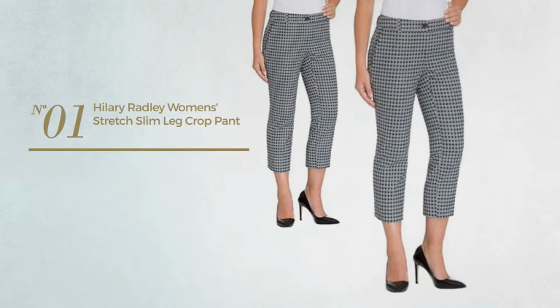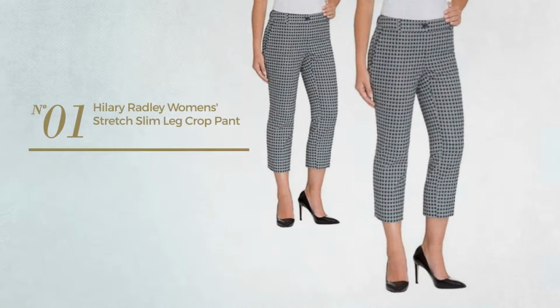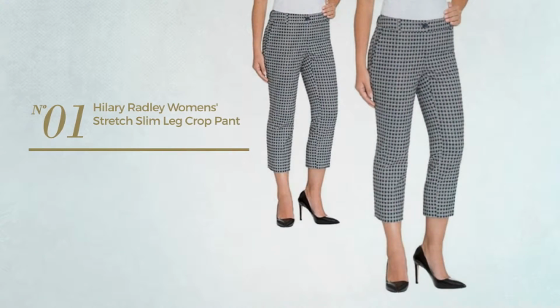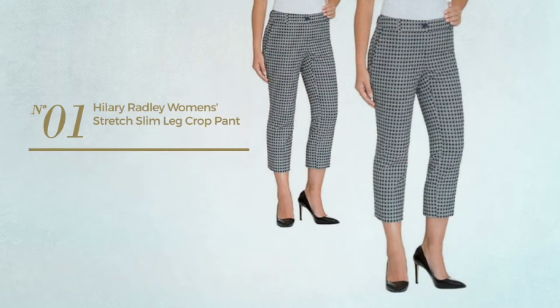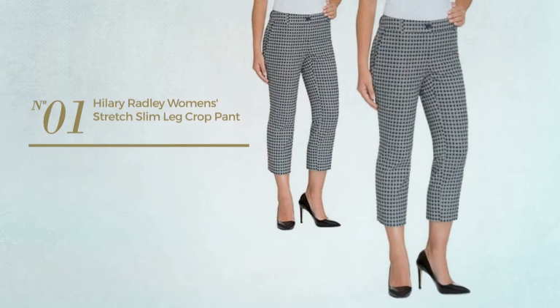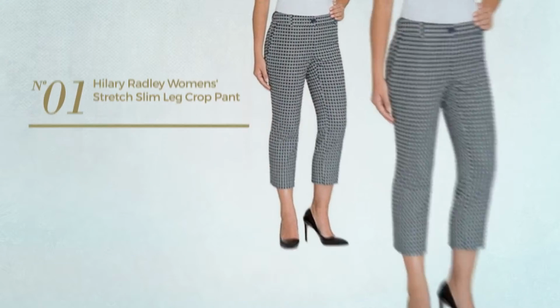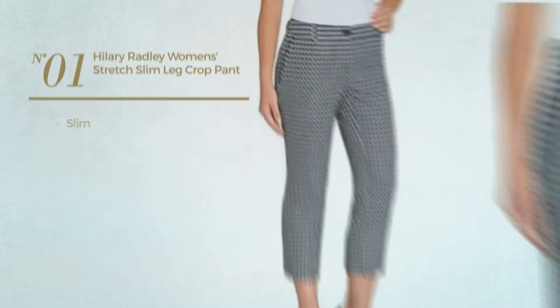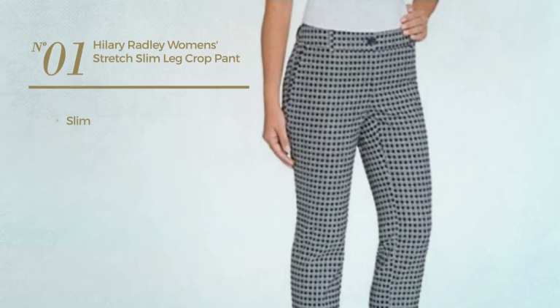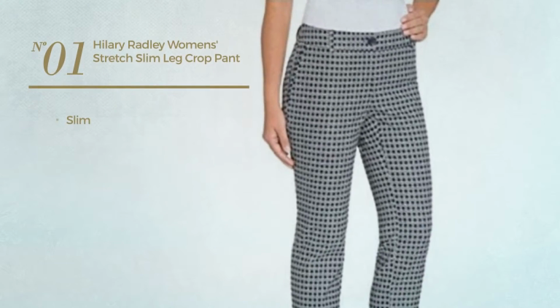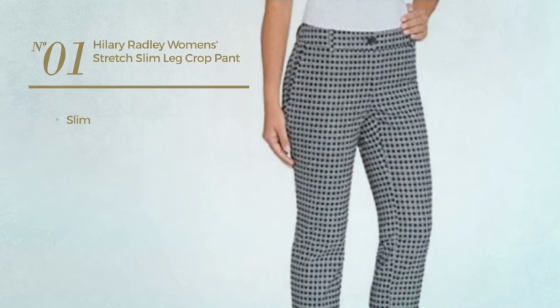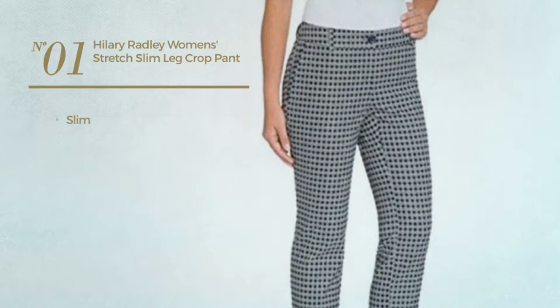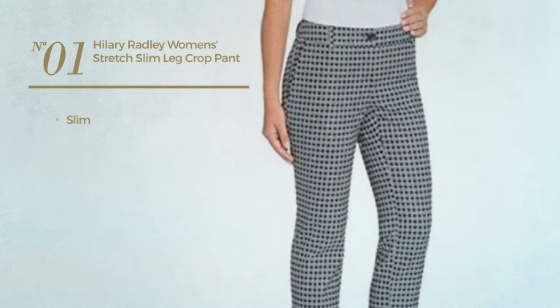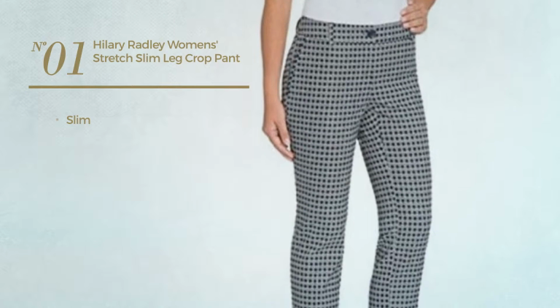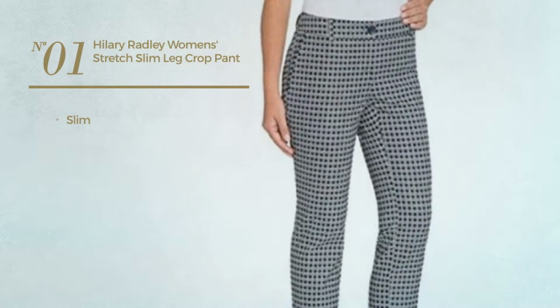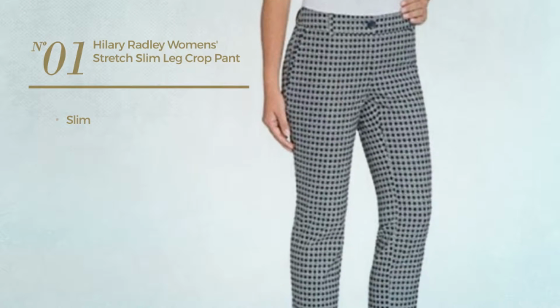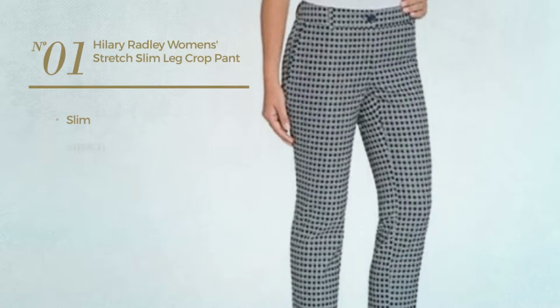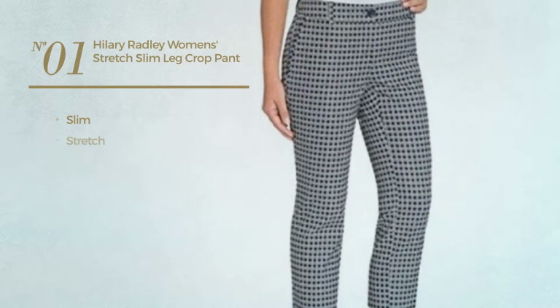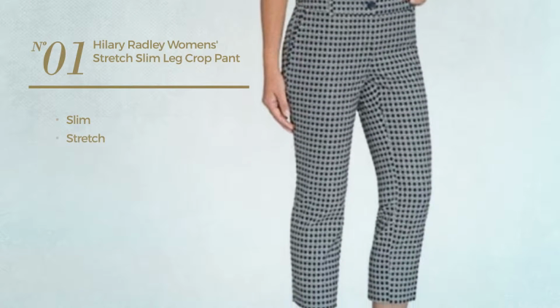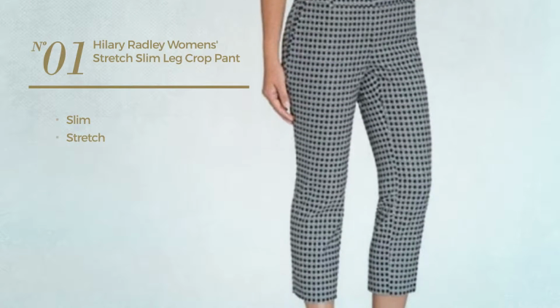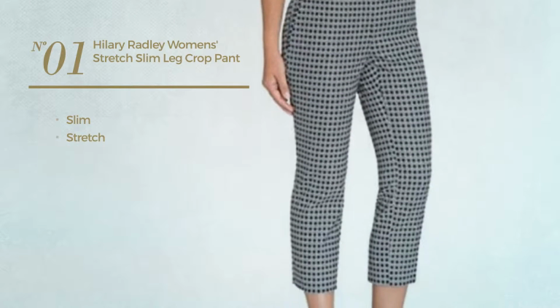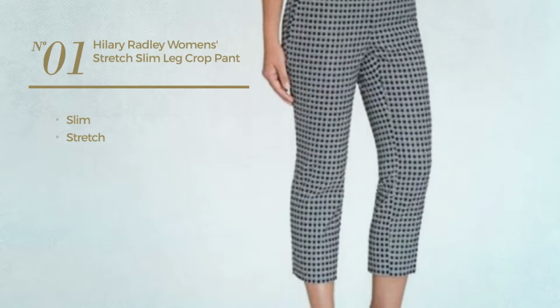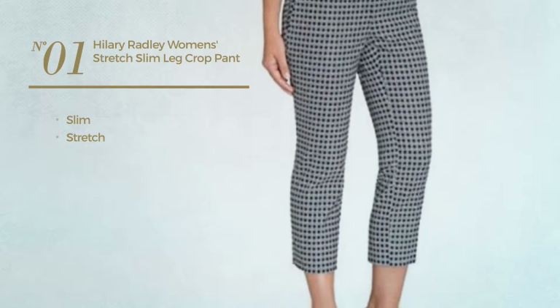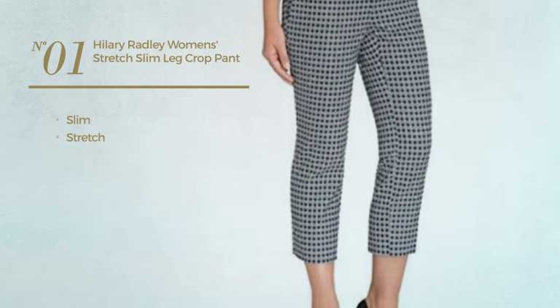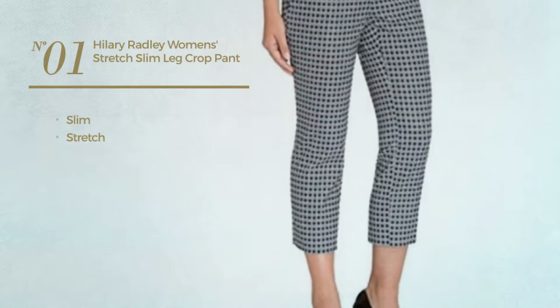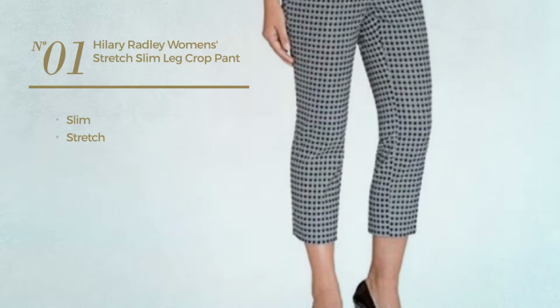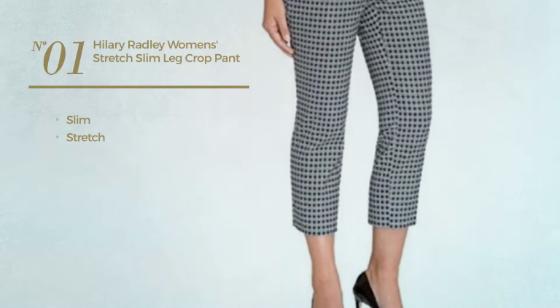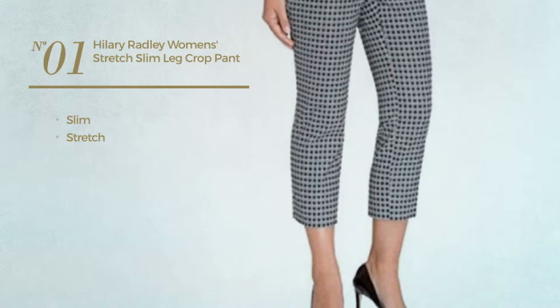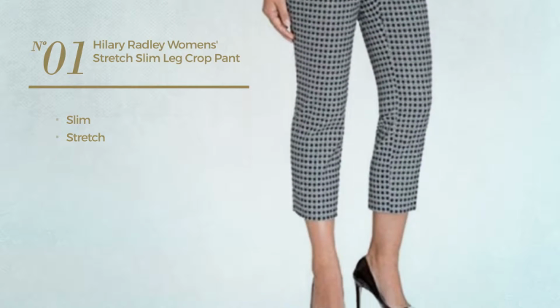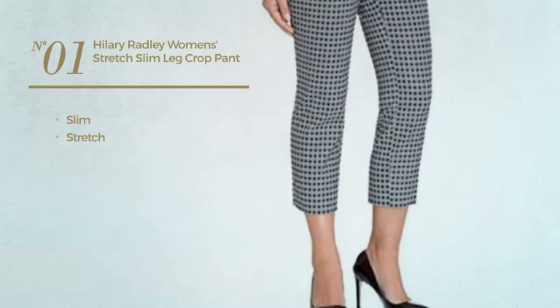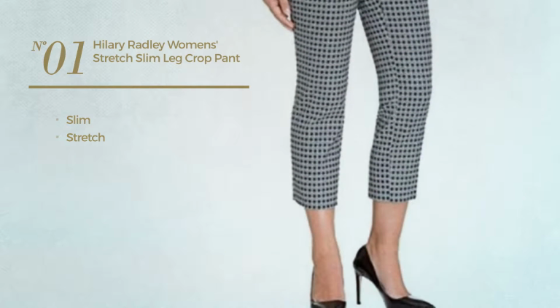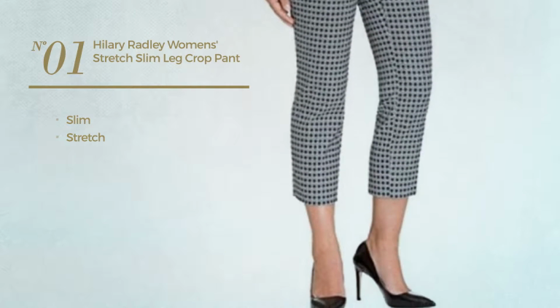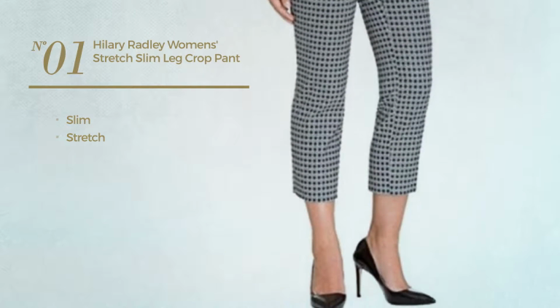Number 1. A slim garment, made of stretch material. Available in 7 more colors.